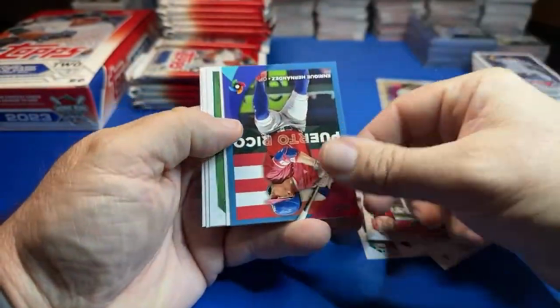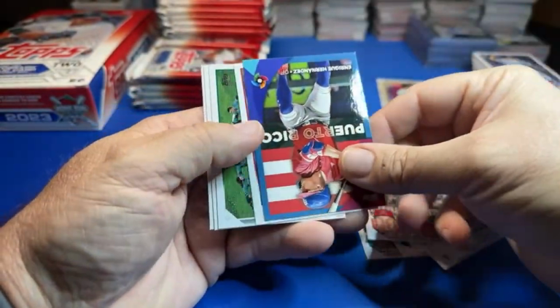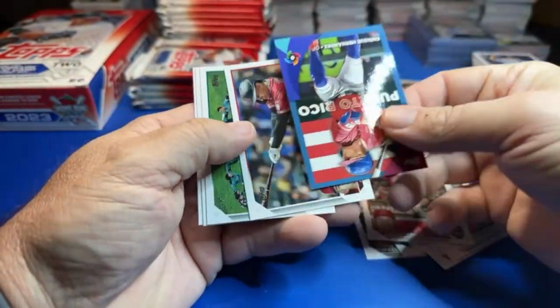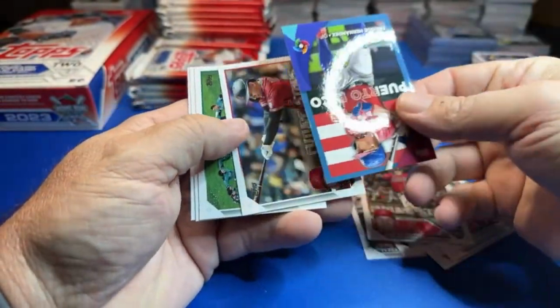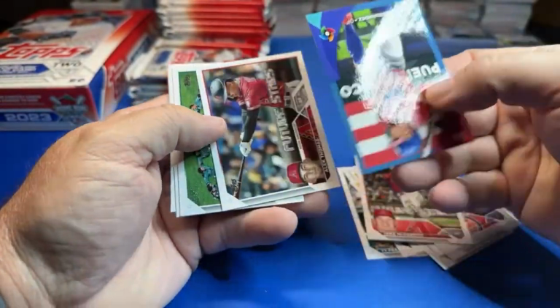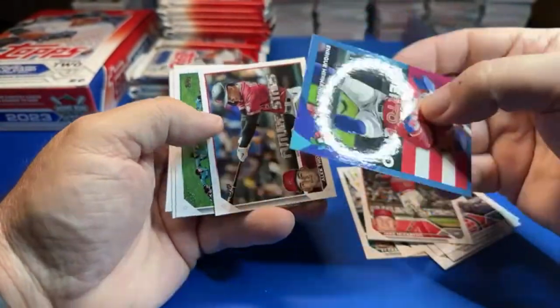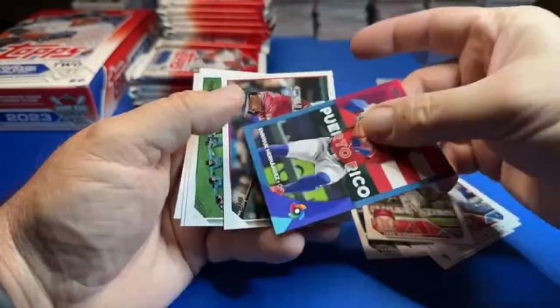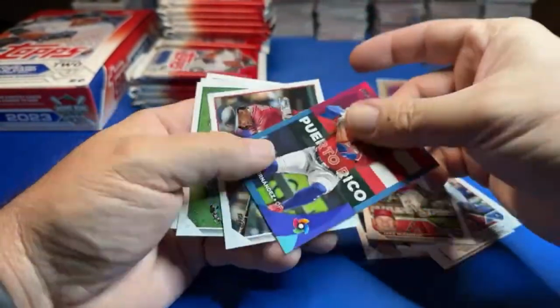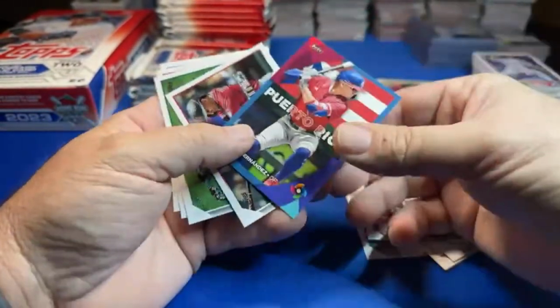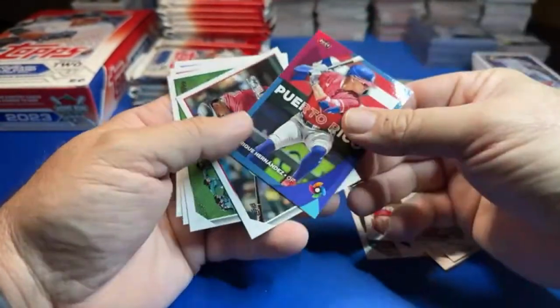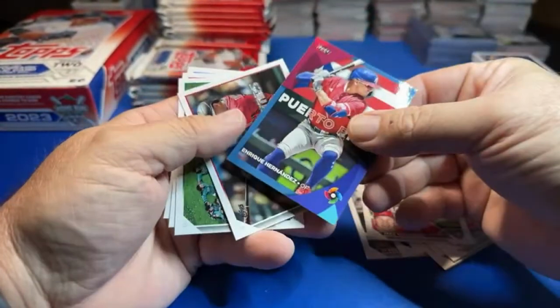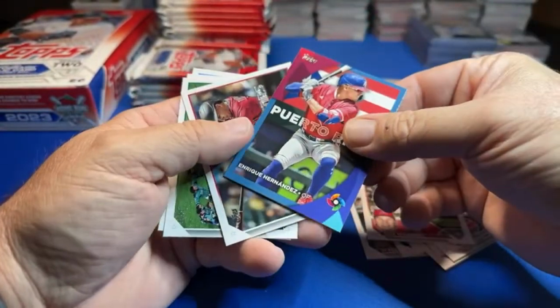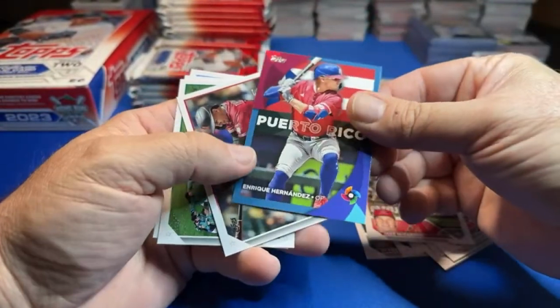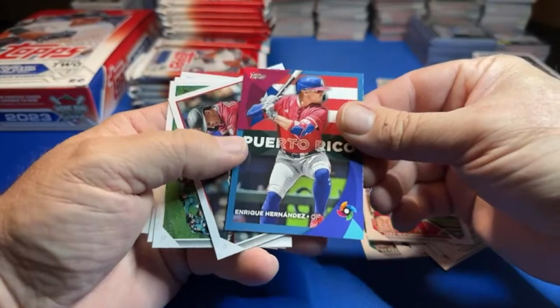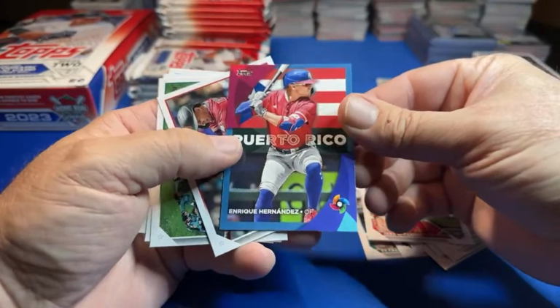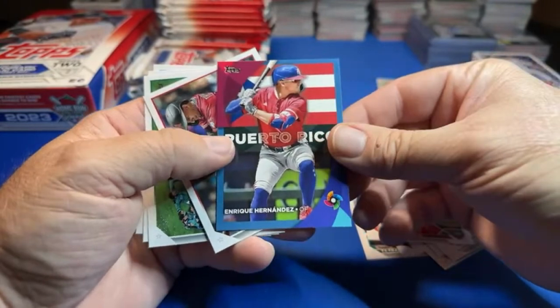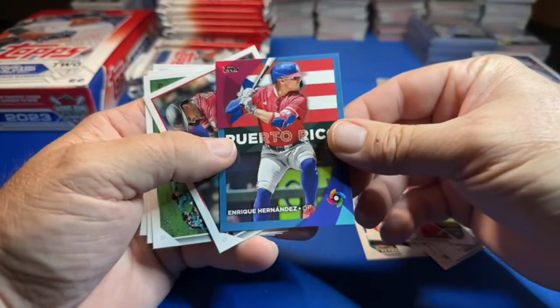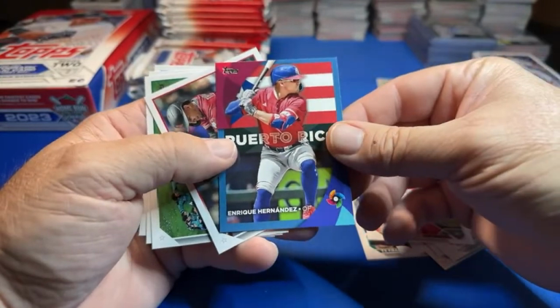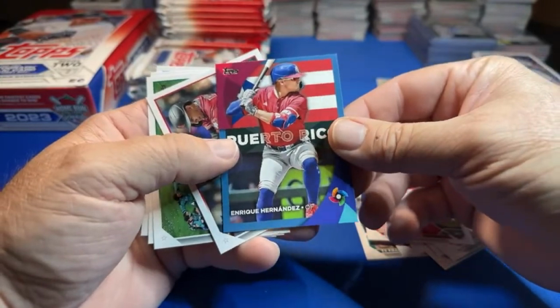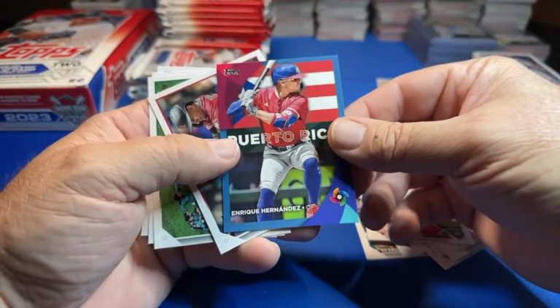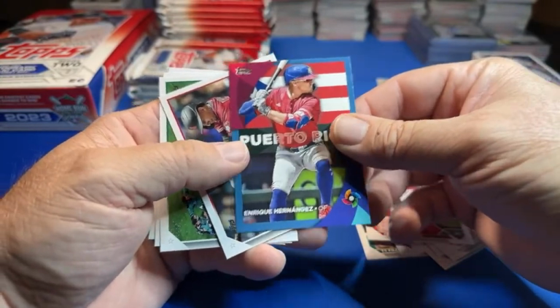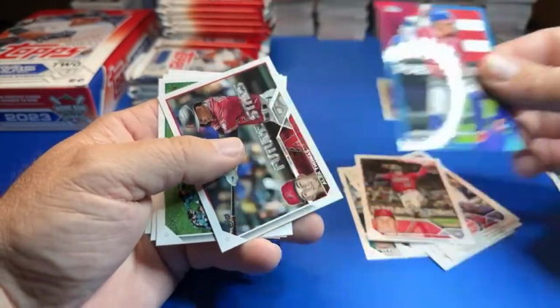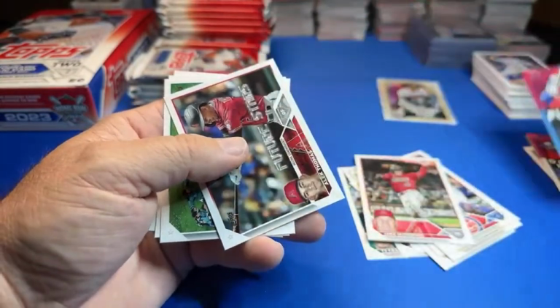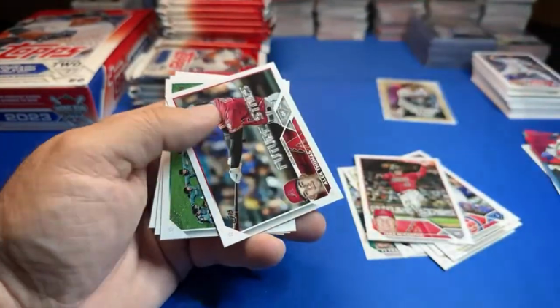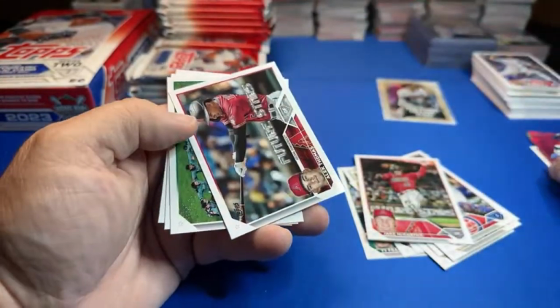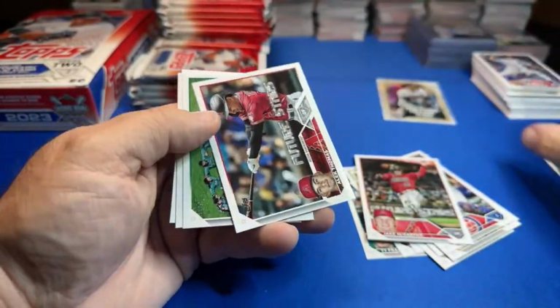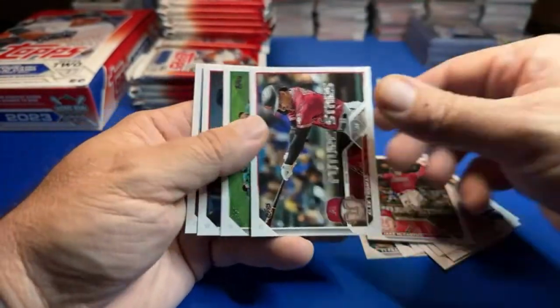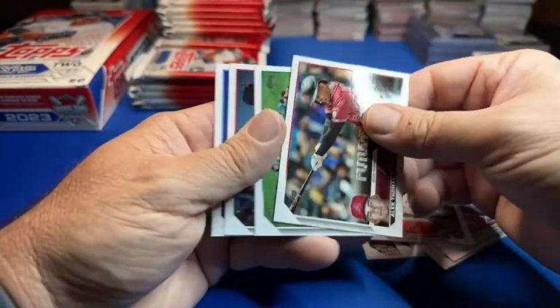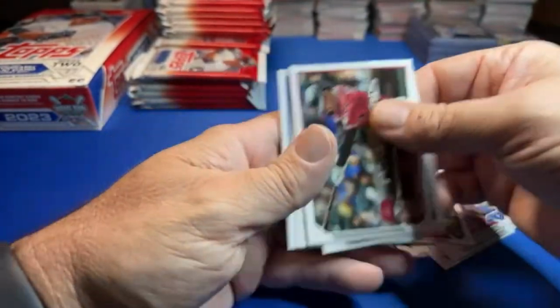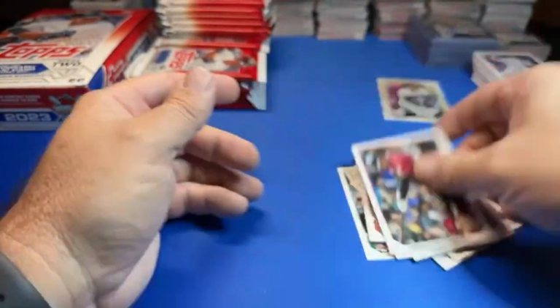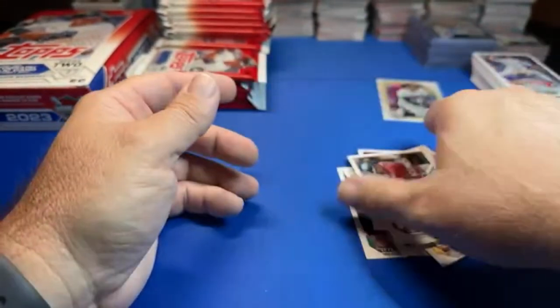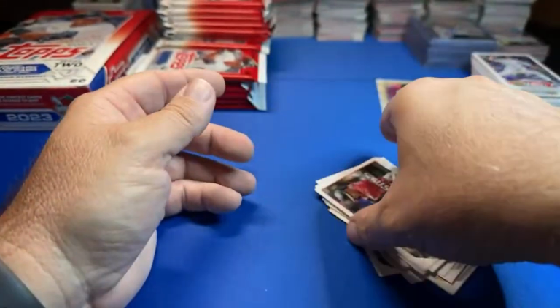Here is a blue — Enrique Hernandez — that's a blue parallel.